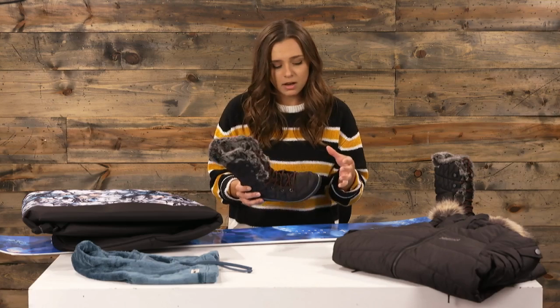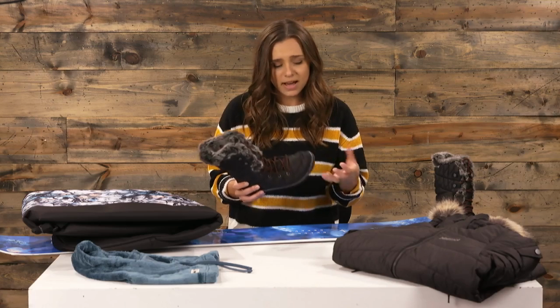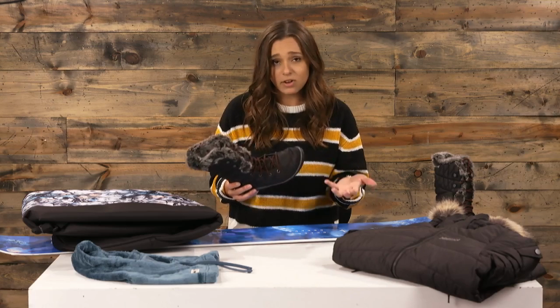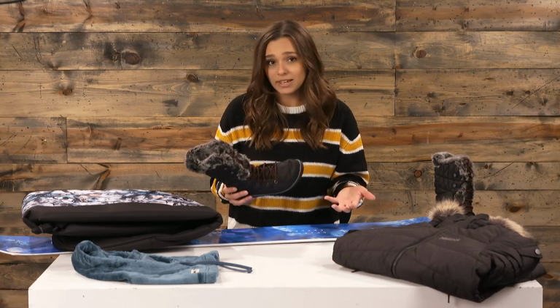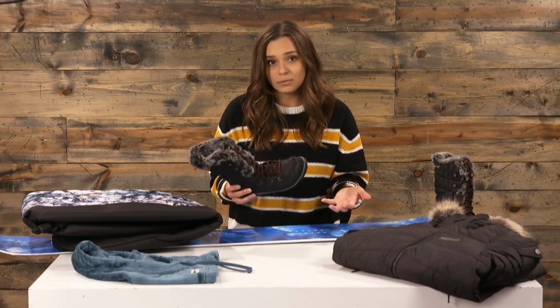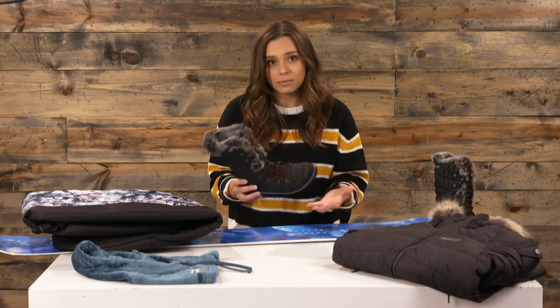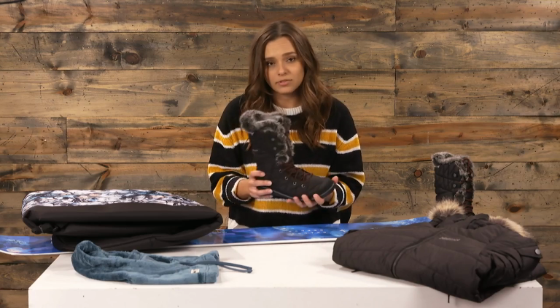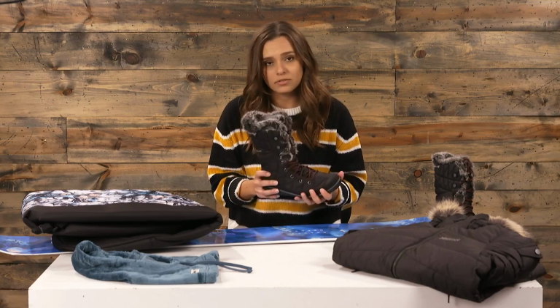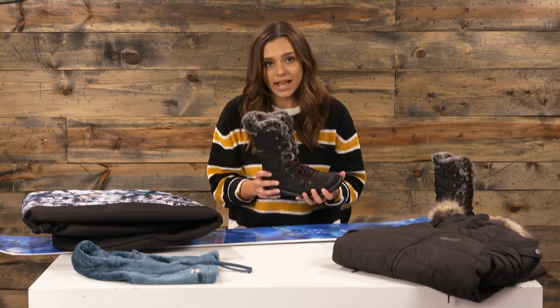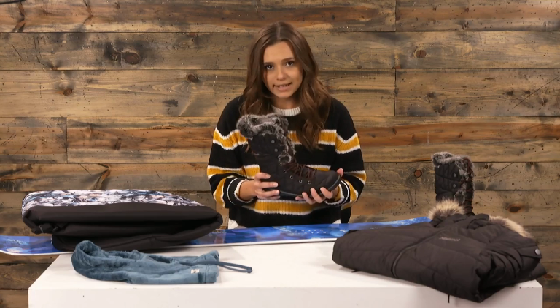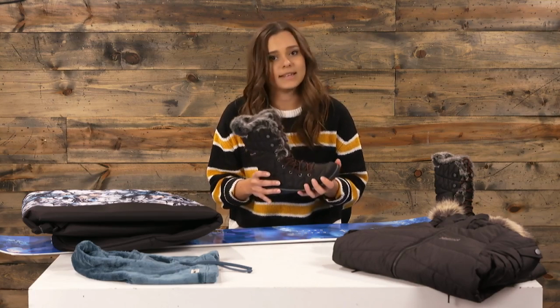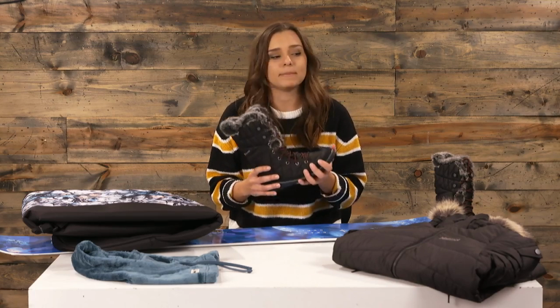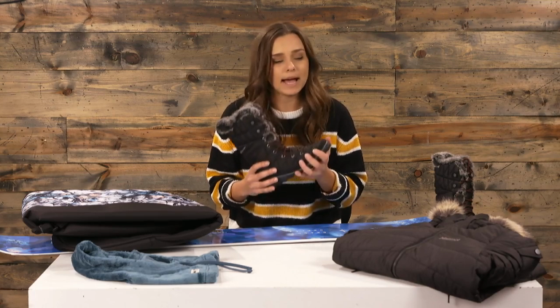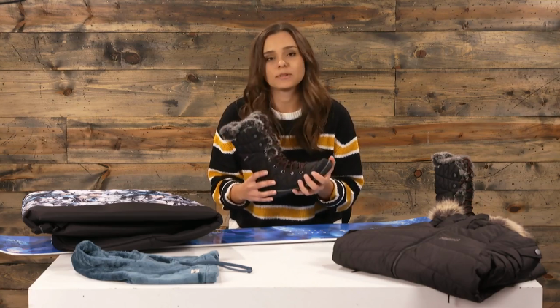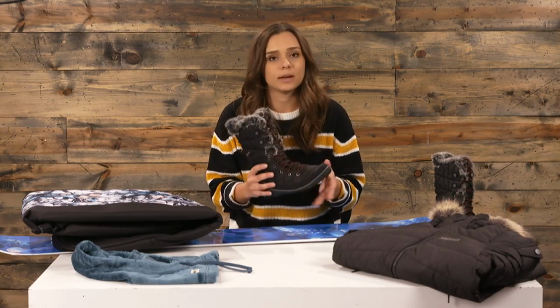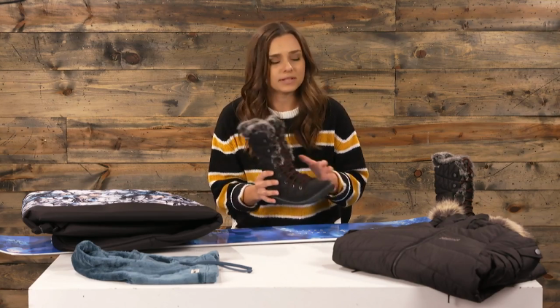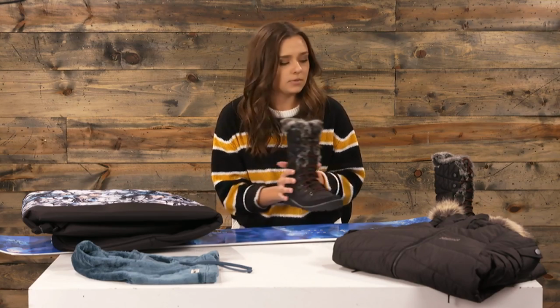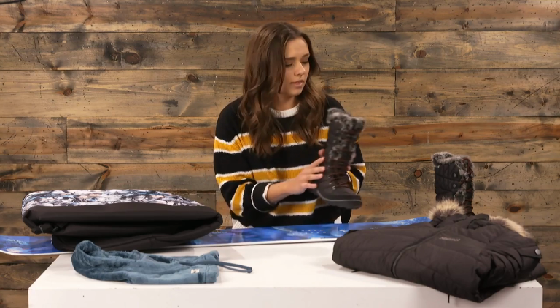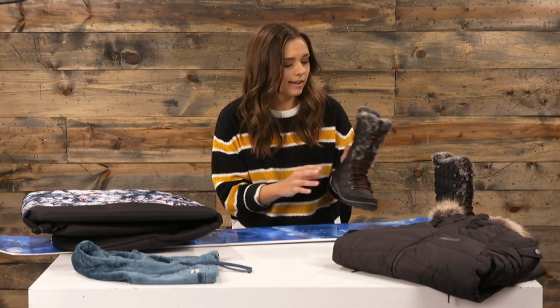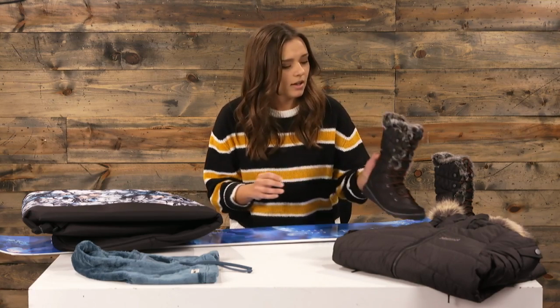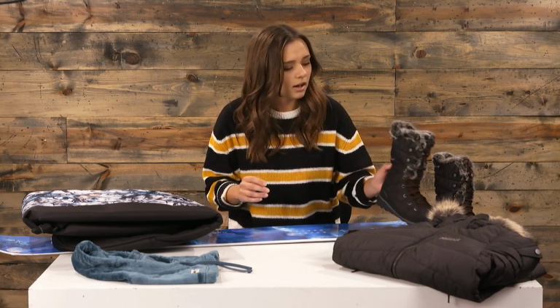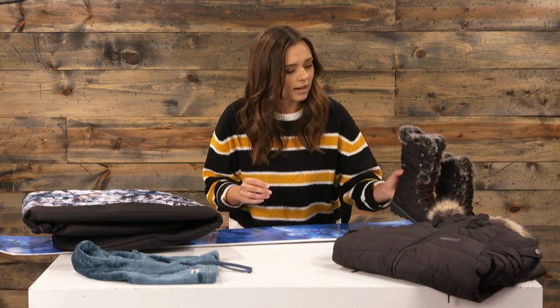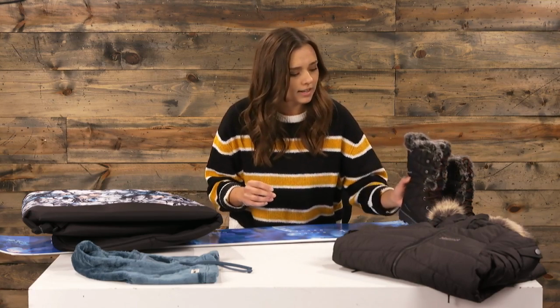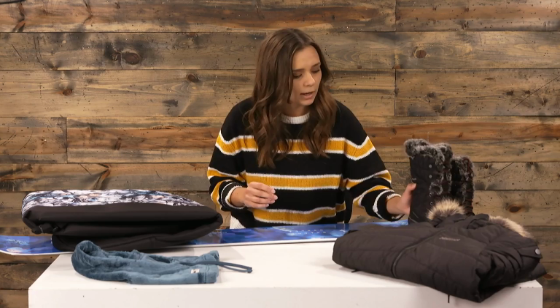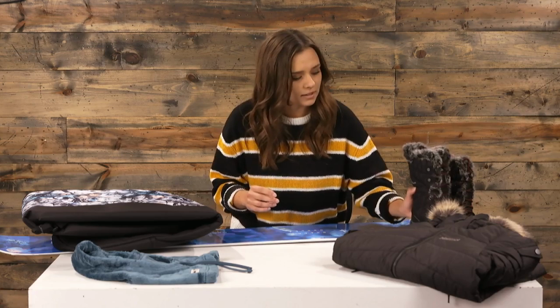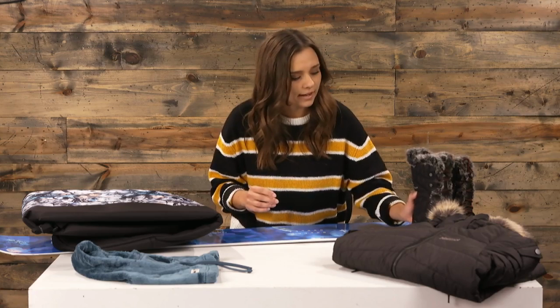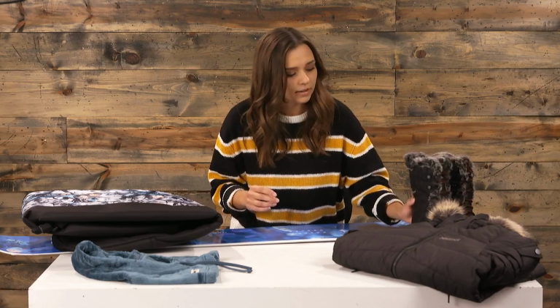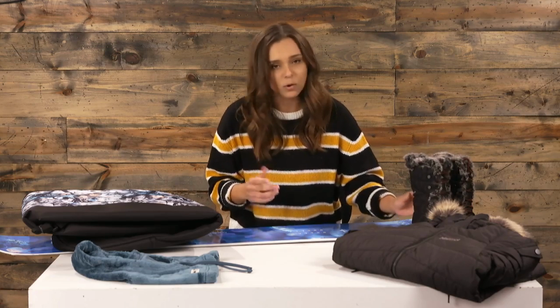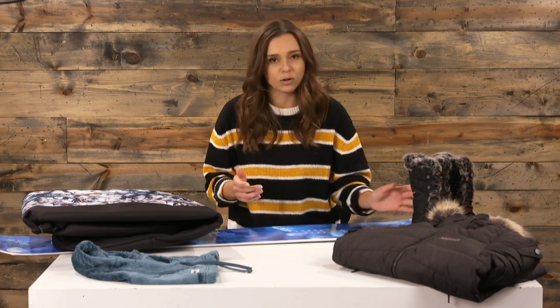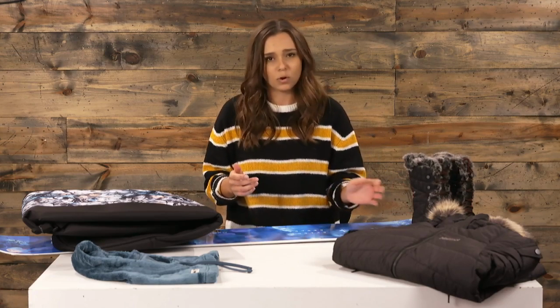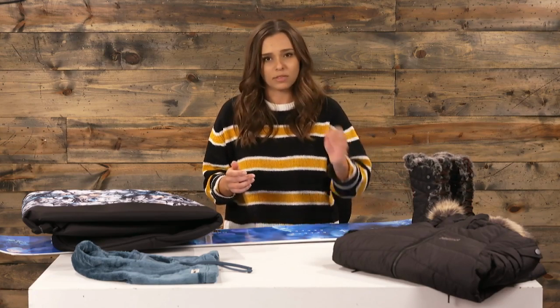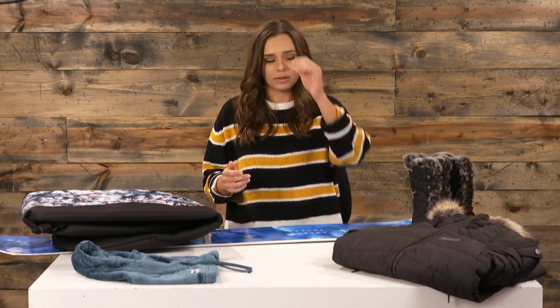I have Omni Heat in one of my jackets and I'm absolutely obsessed with that. I think it helps a lot in the overall warmth of it.